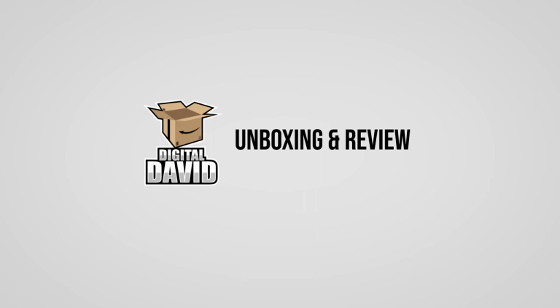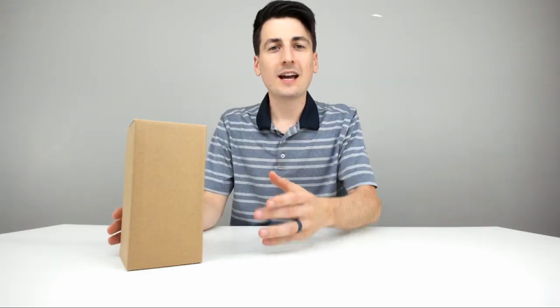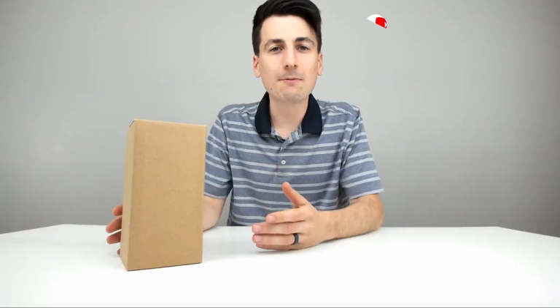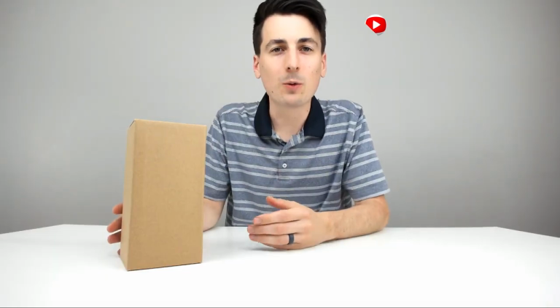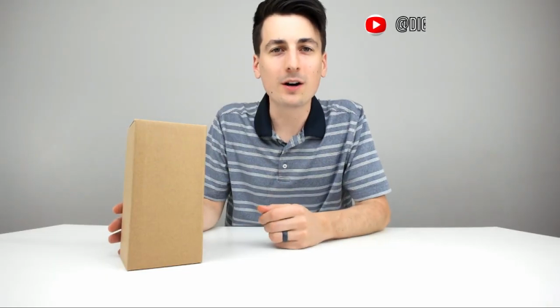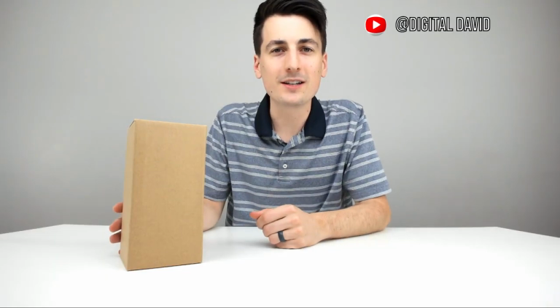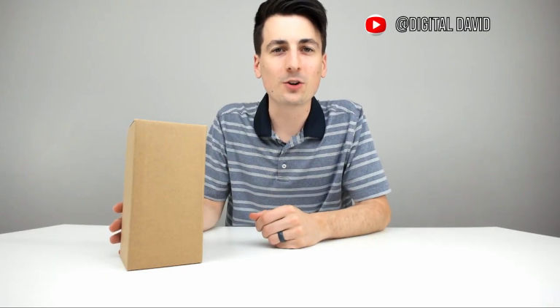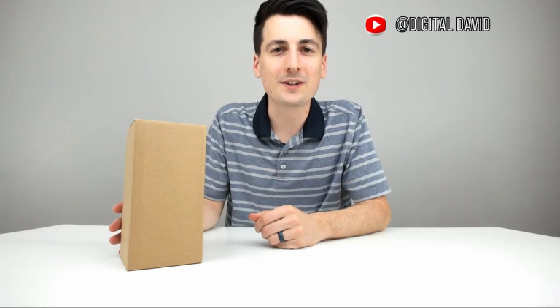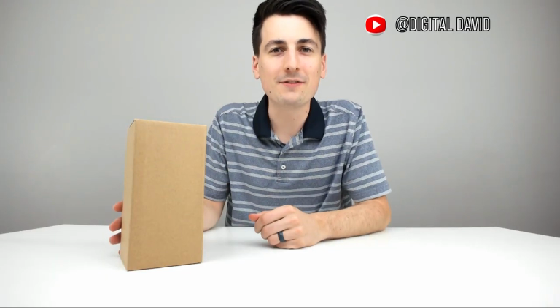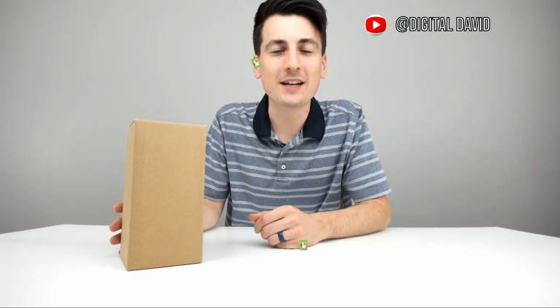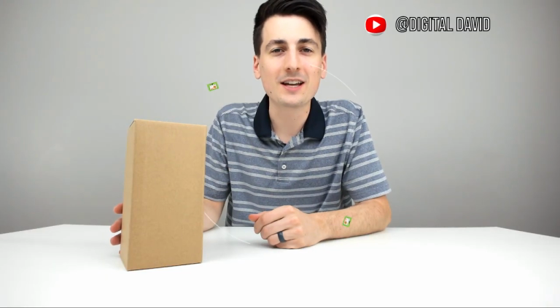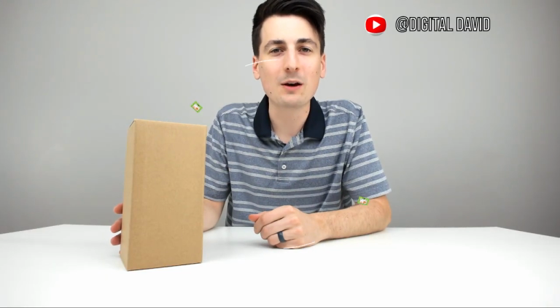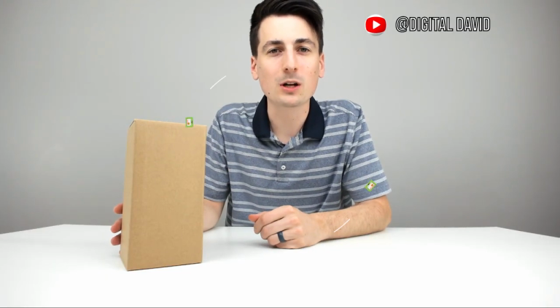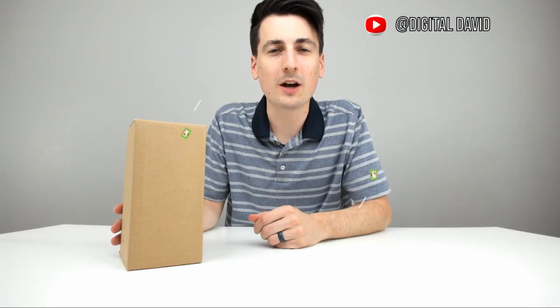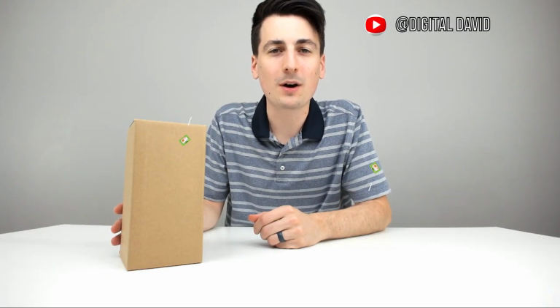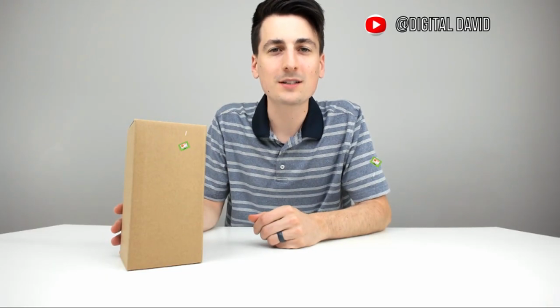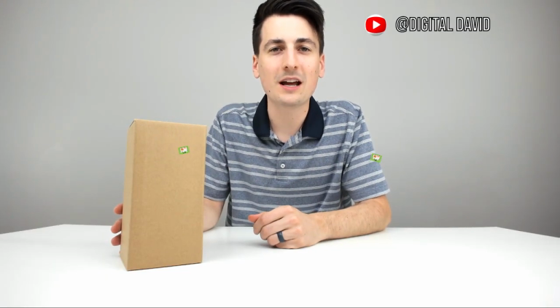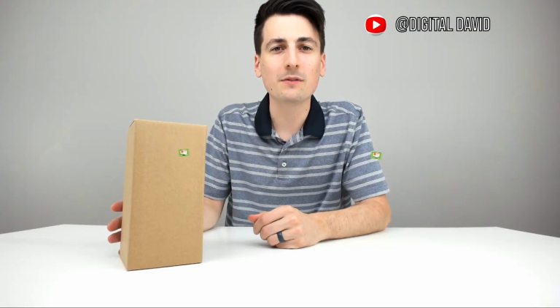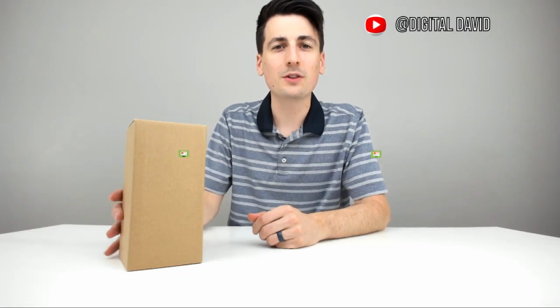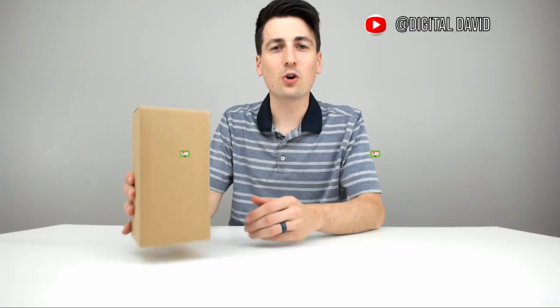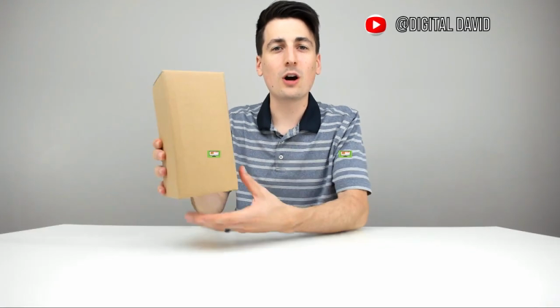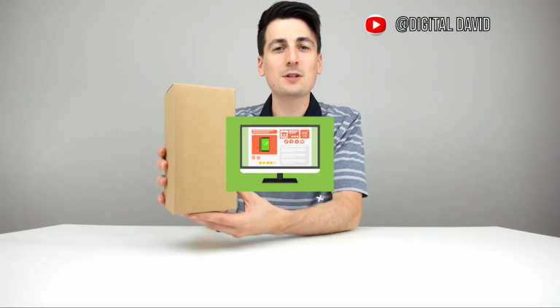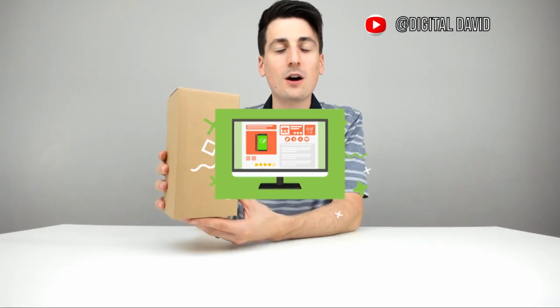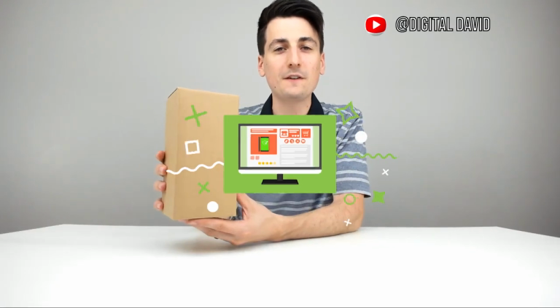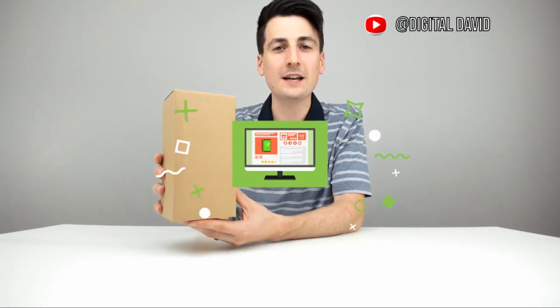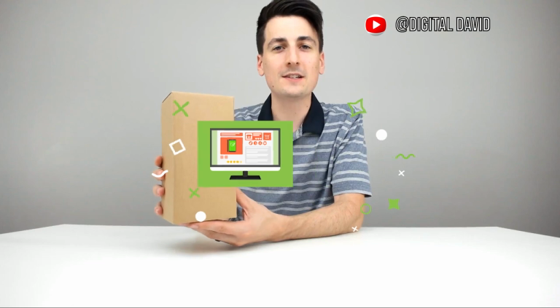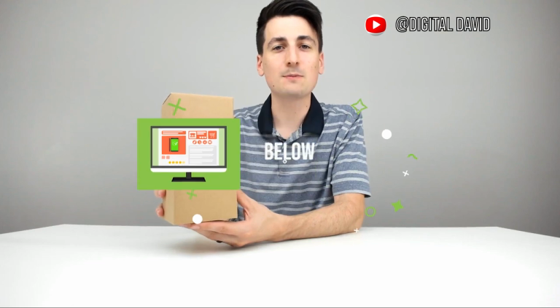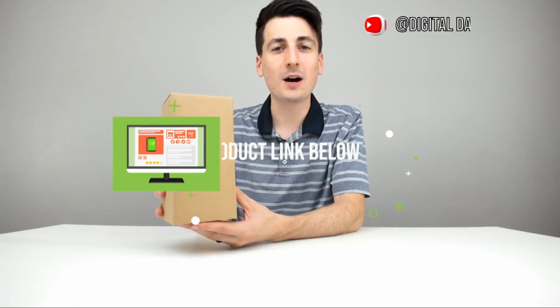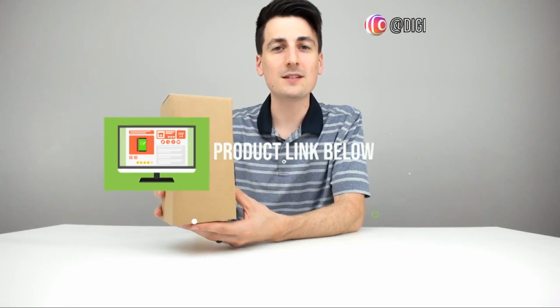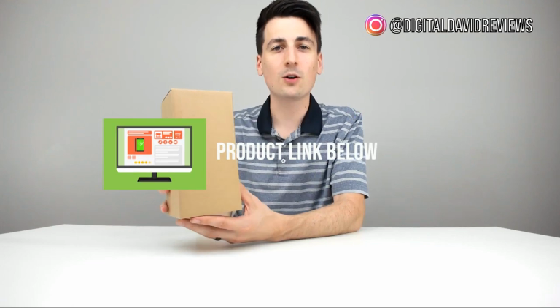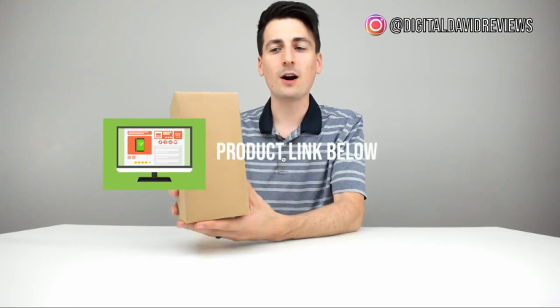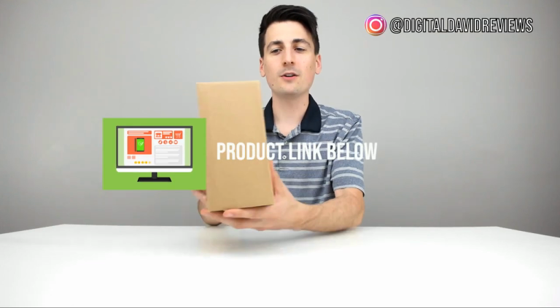Hey everyone, Digital David here. Today we're going to be unboxing and reviewing the Krups Coffee and Spice Grinder.